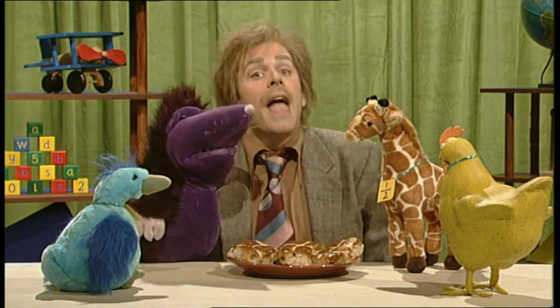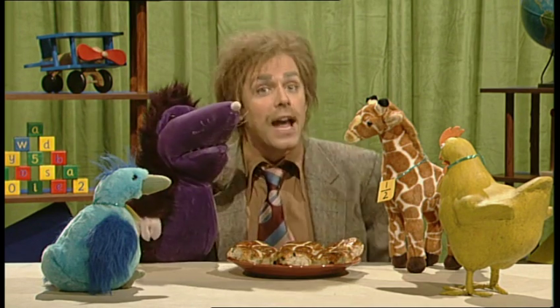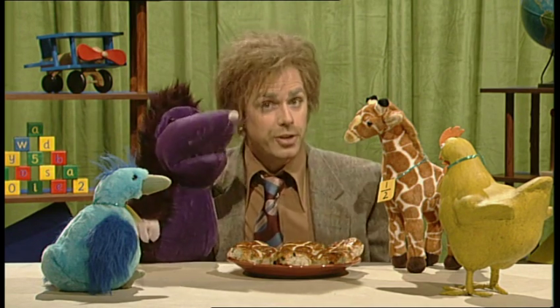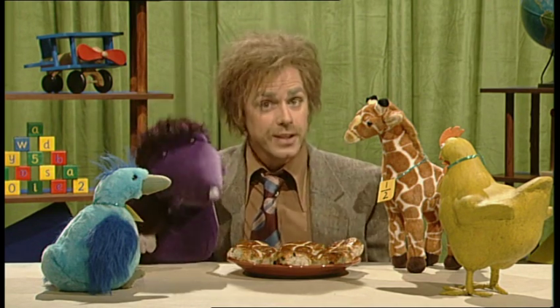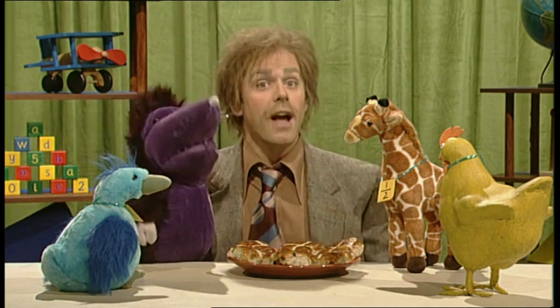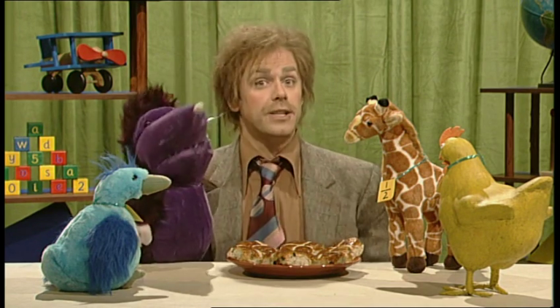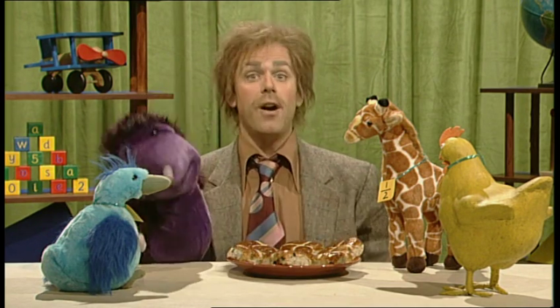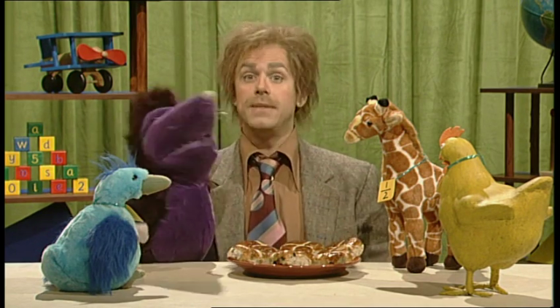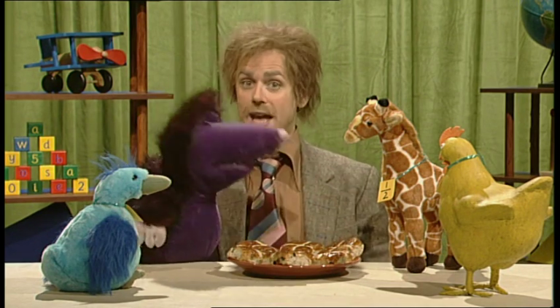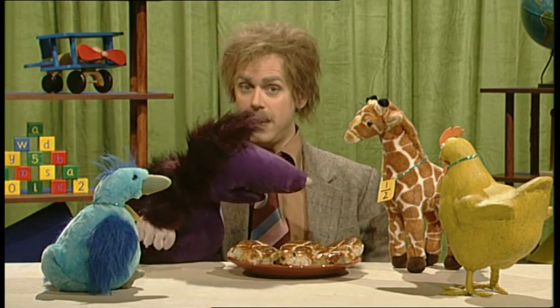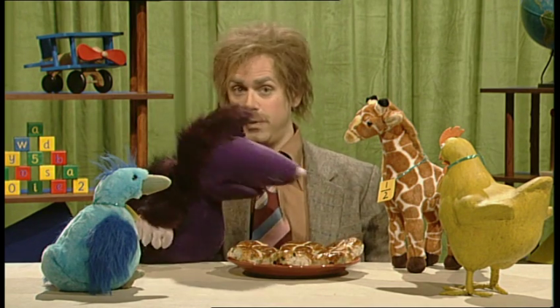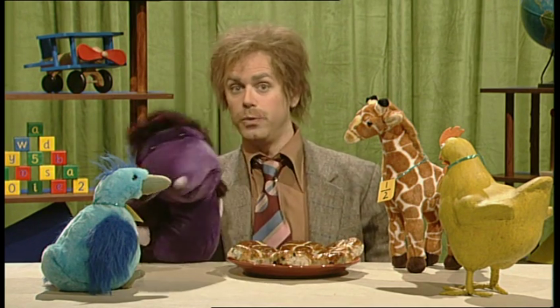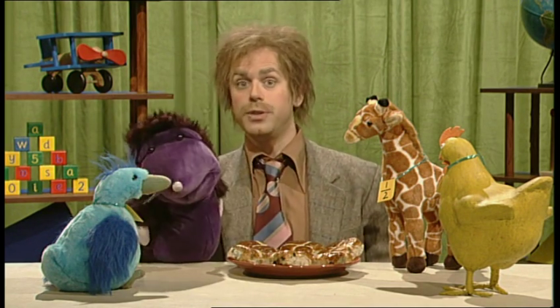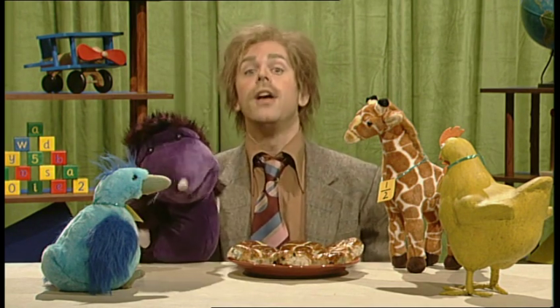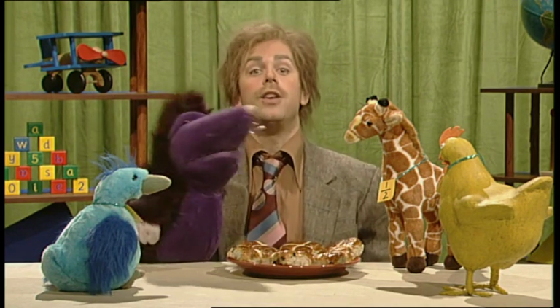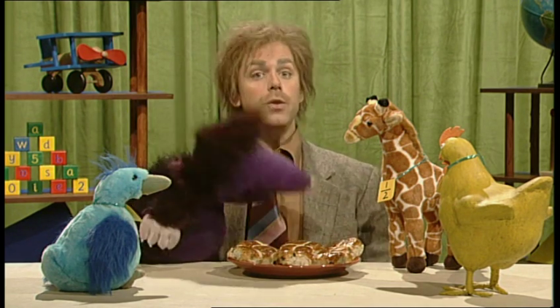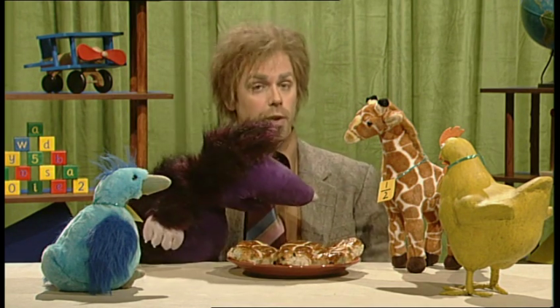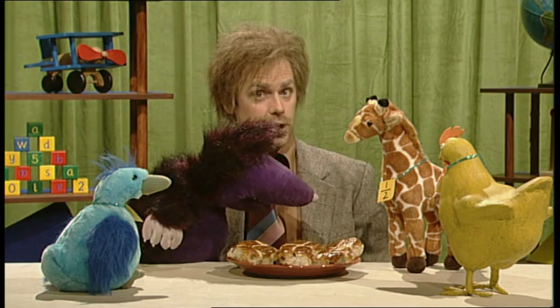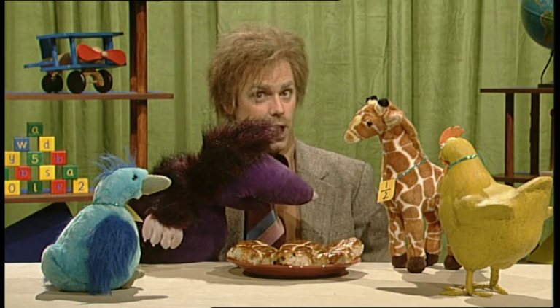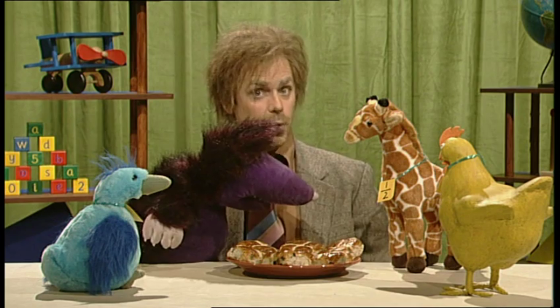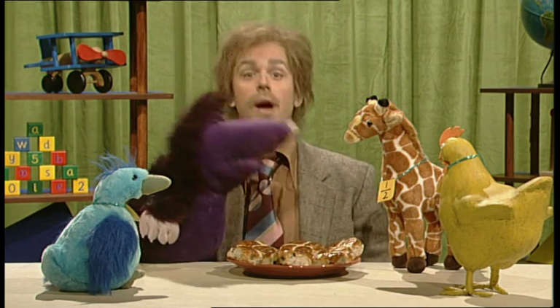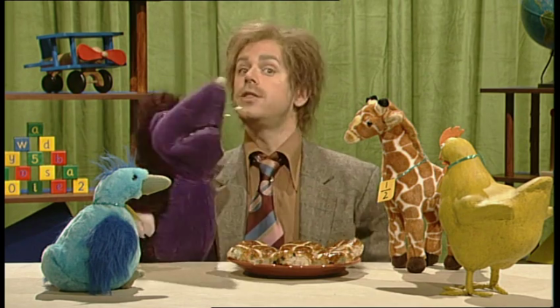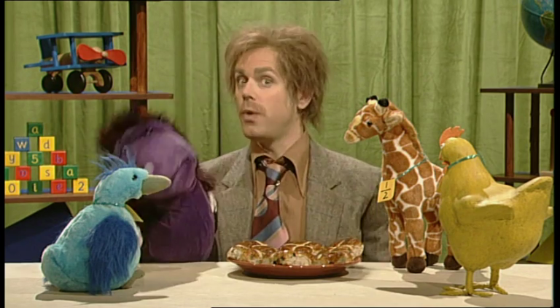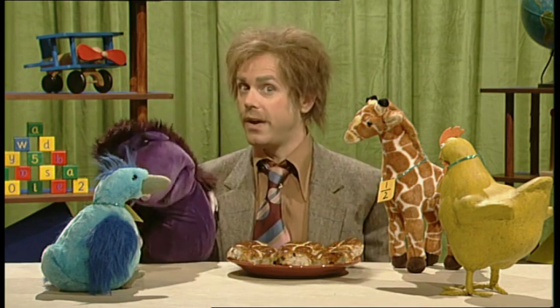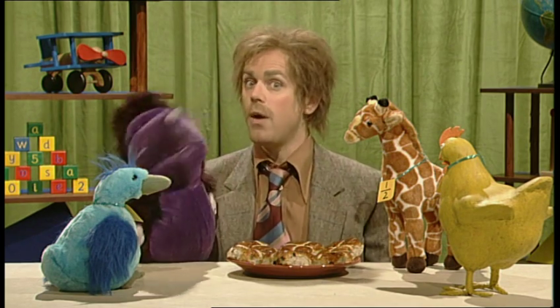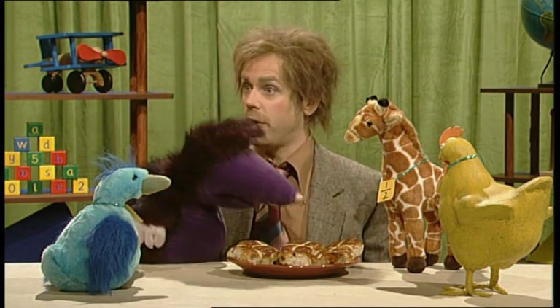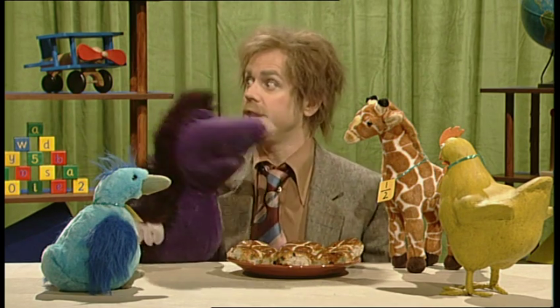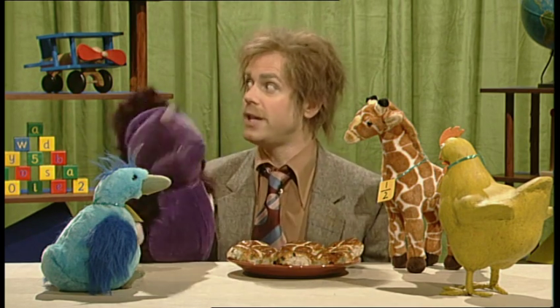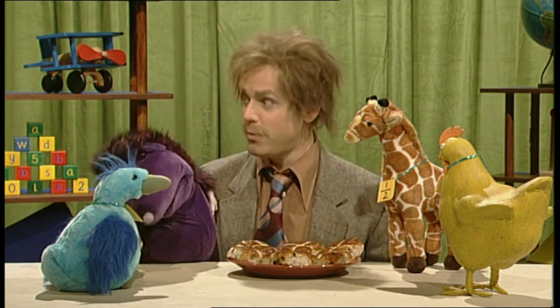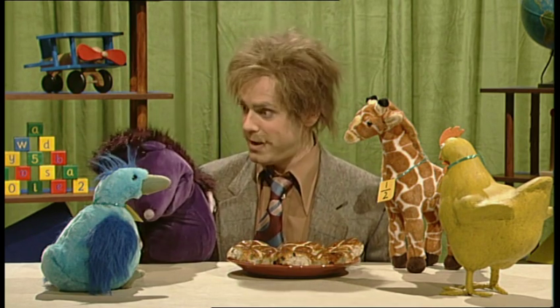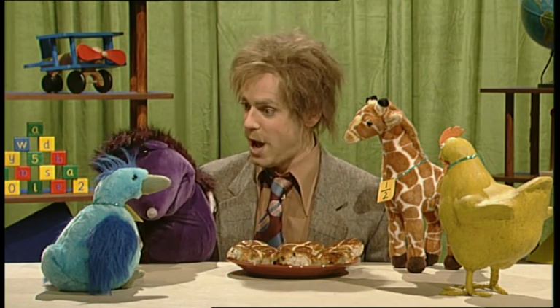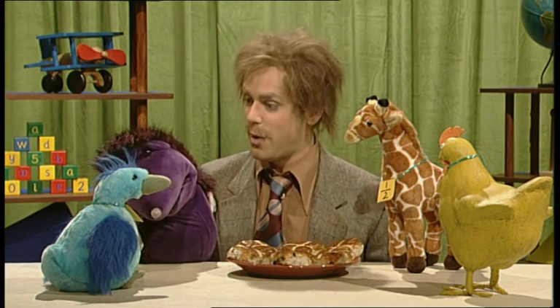And just like Times Tables, use what you know to work out what you don't know.